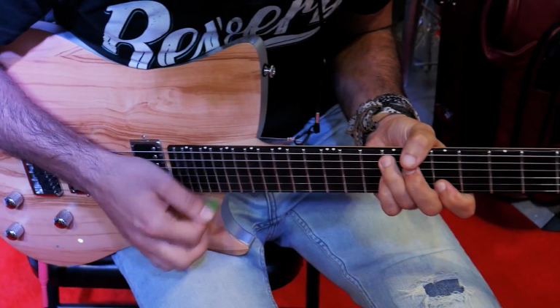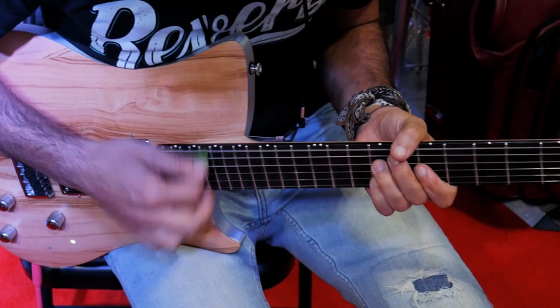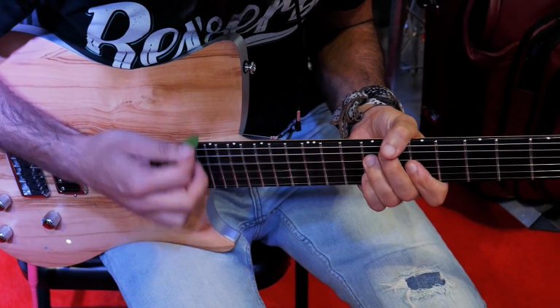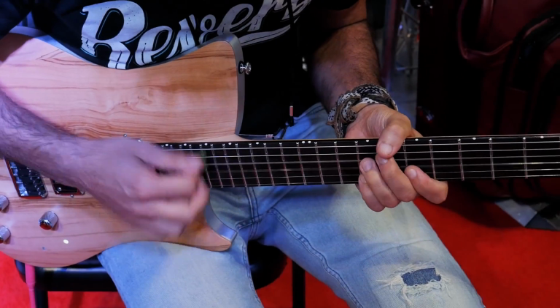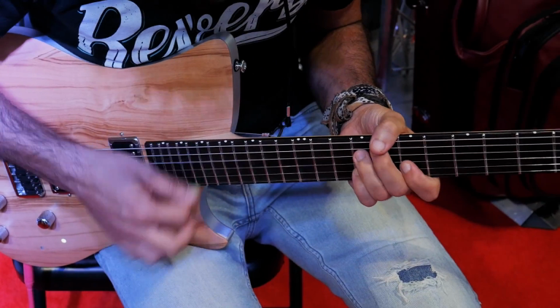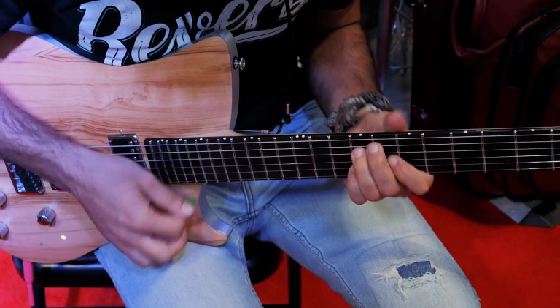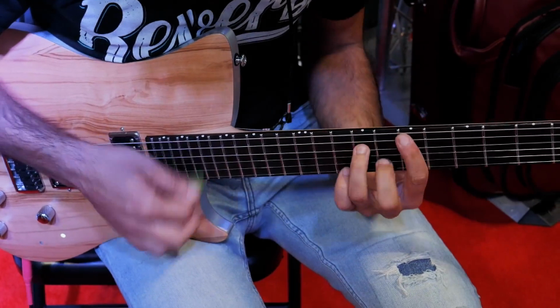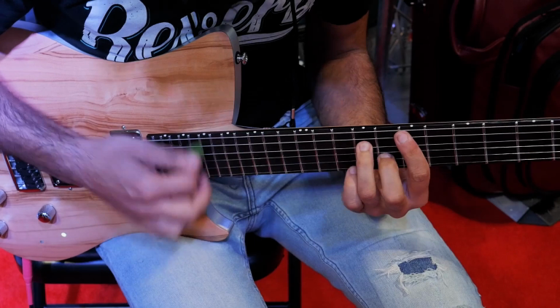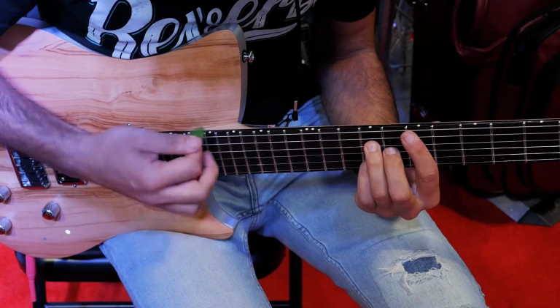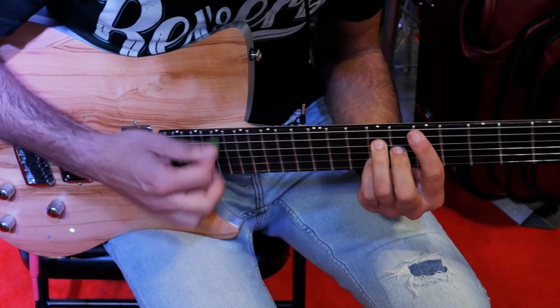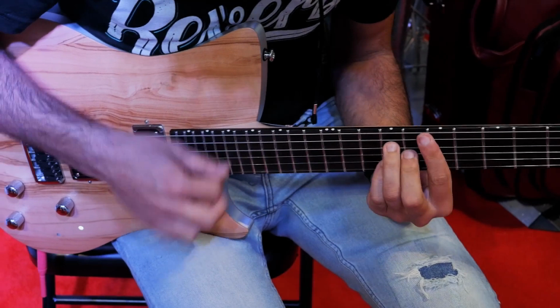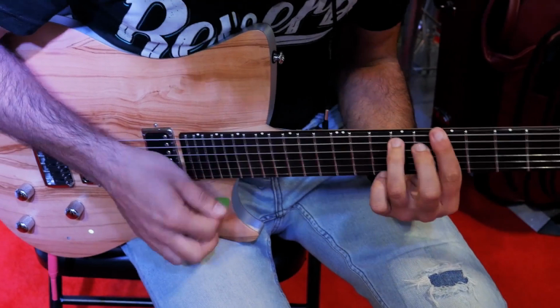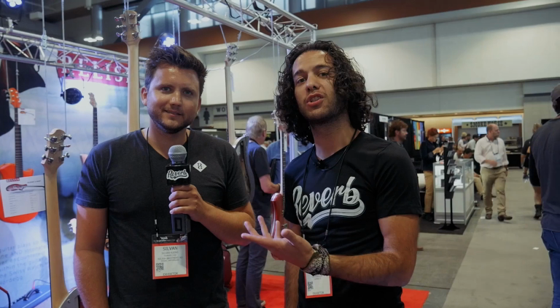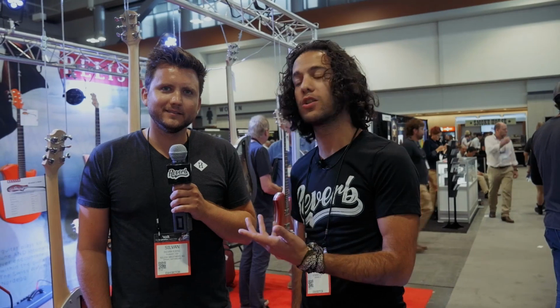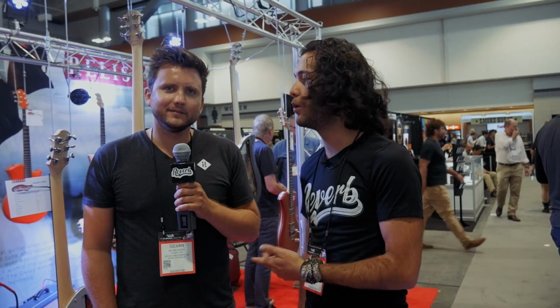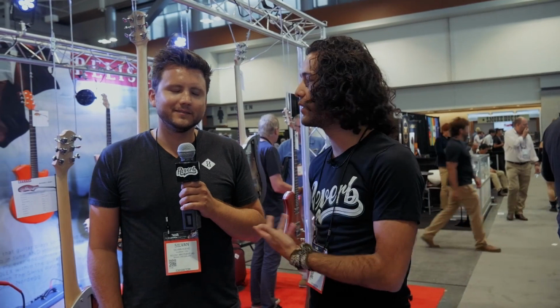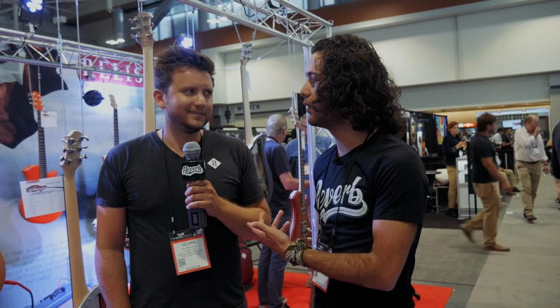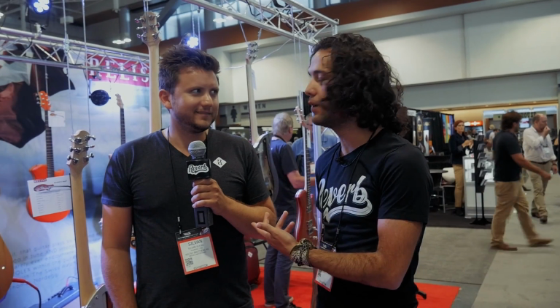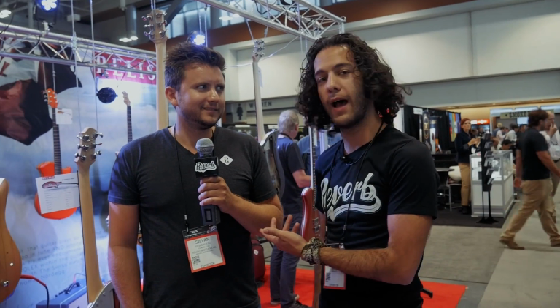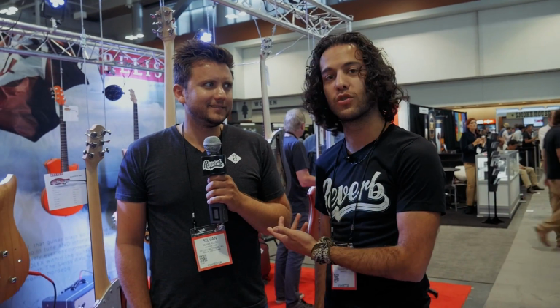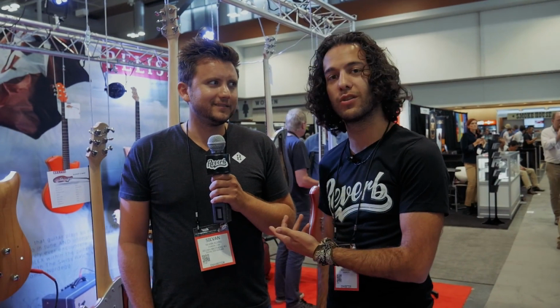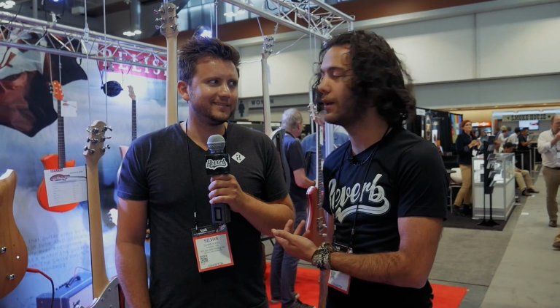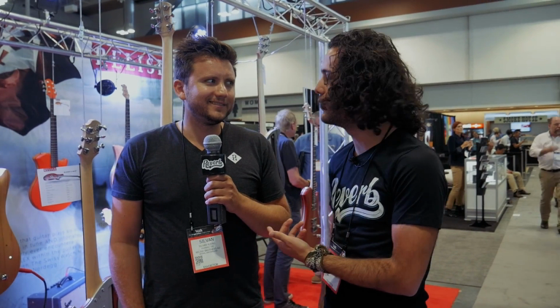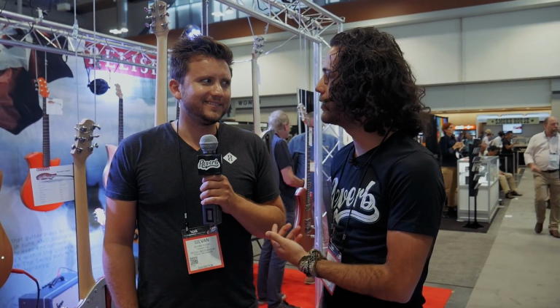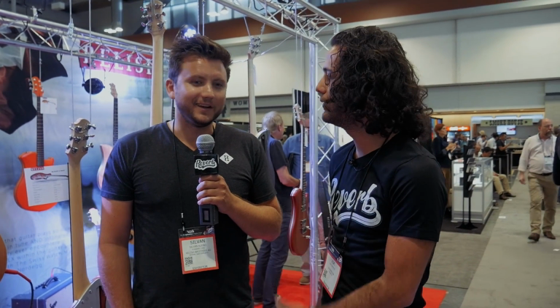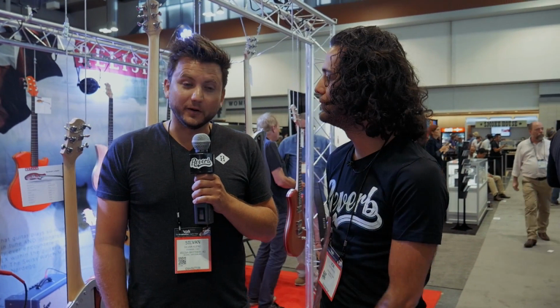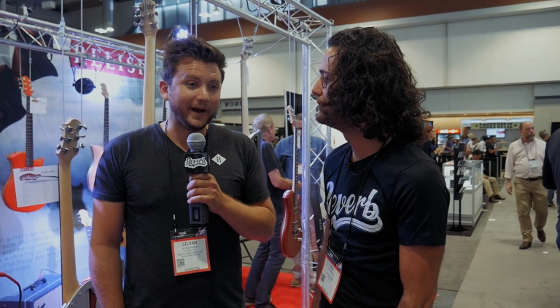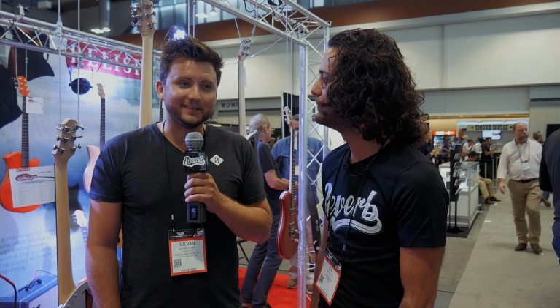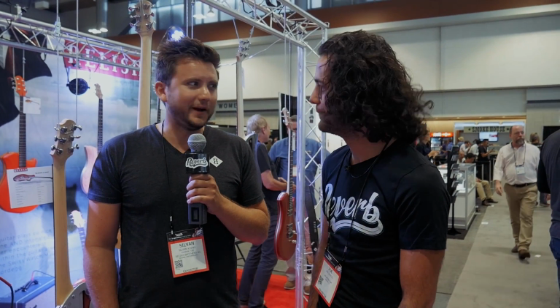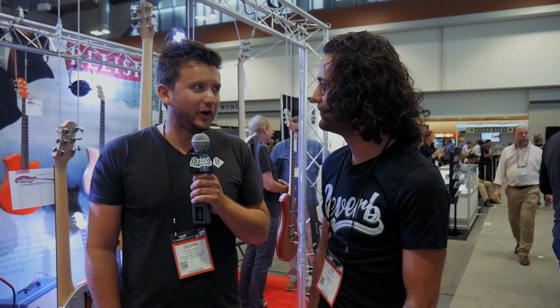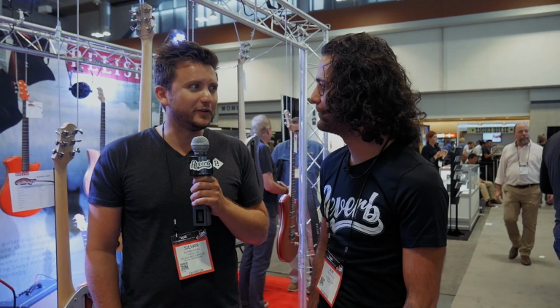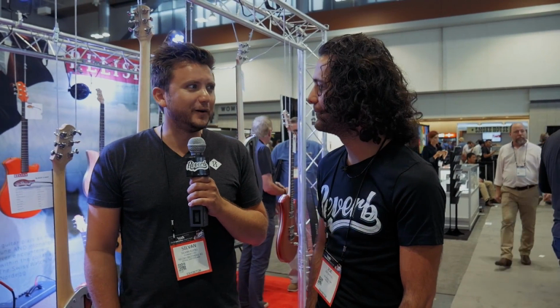Hey friends, I'm hanging out at Summer NAMM at the Relish Guitars booth with Sylvan out of Switzerland. How are you doing Sylvan? Great, great show so far.